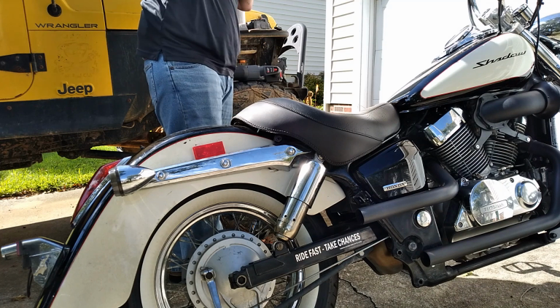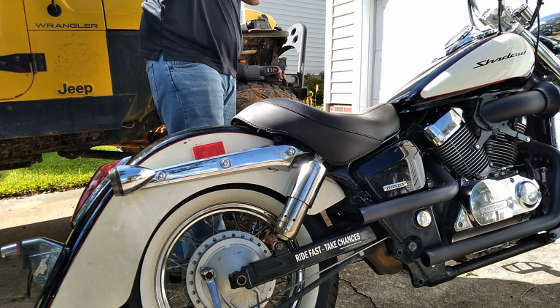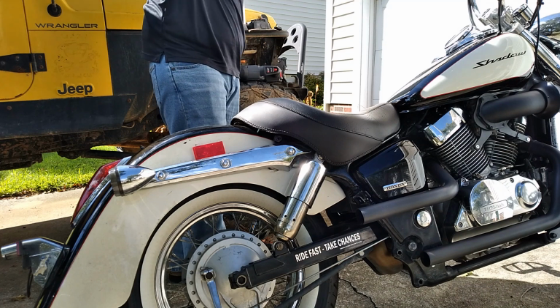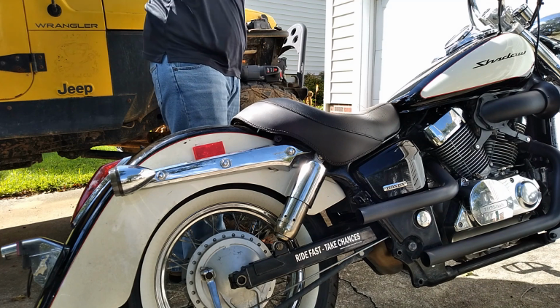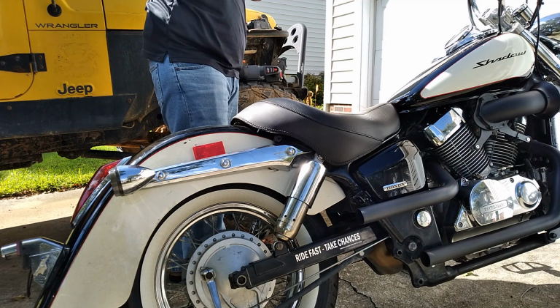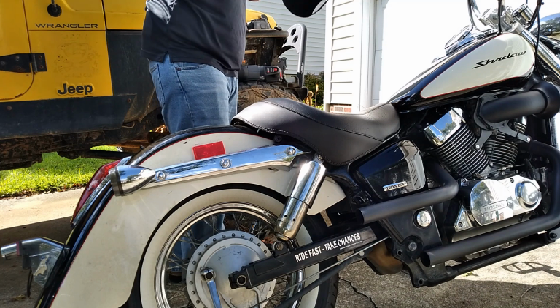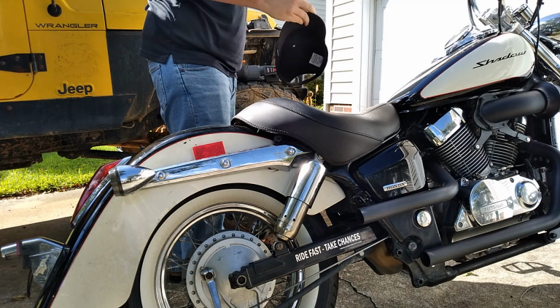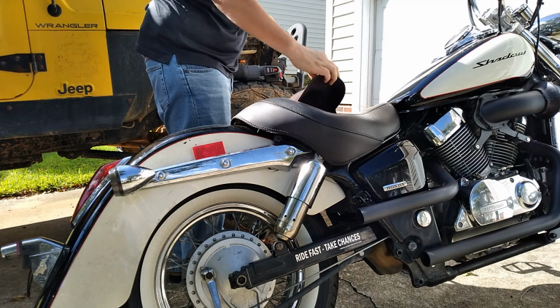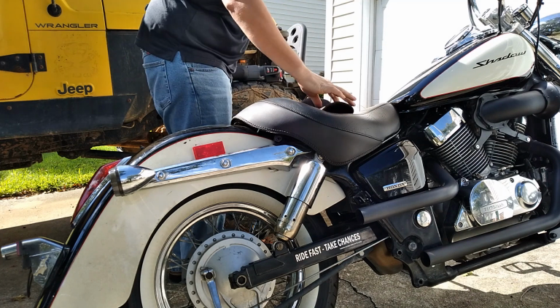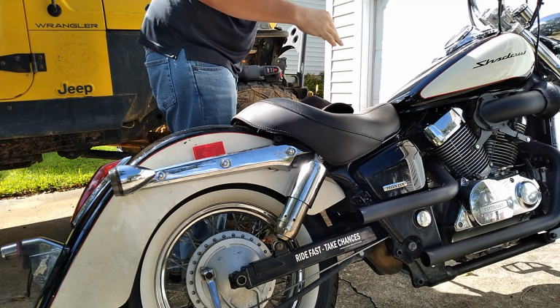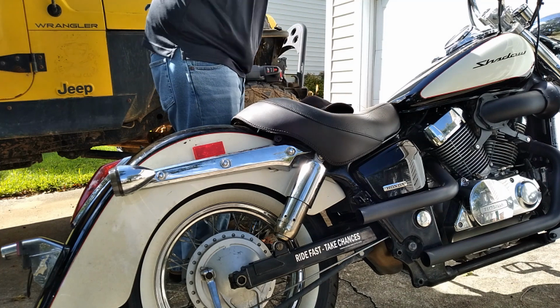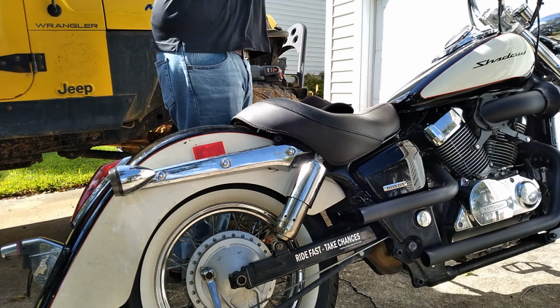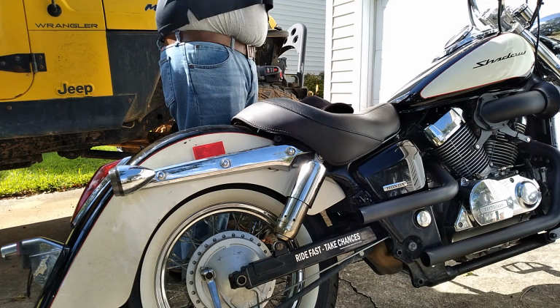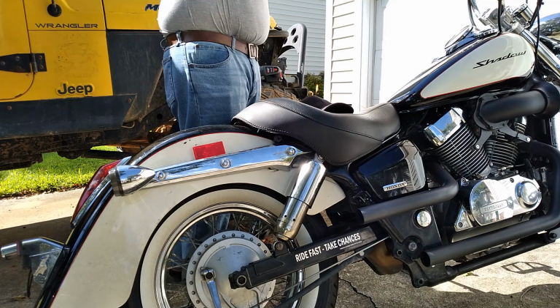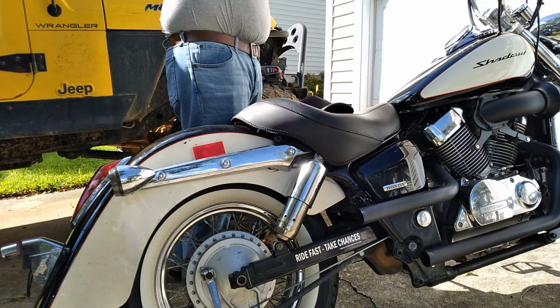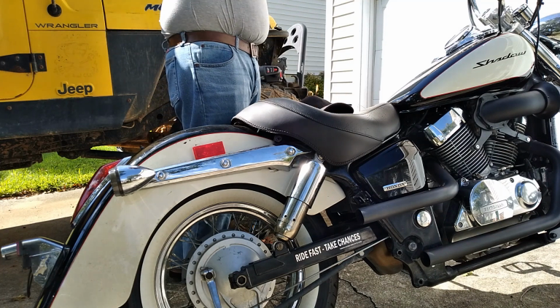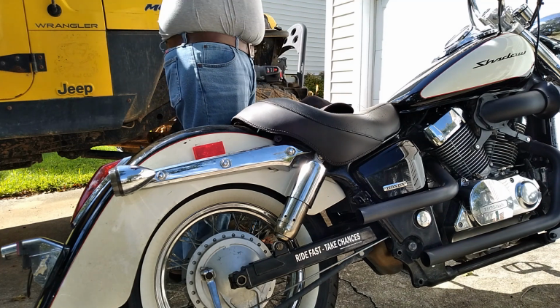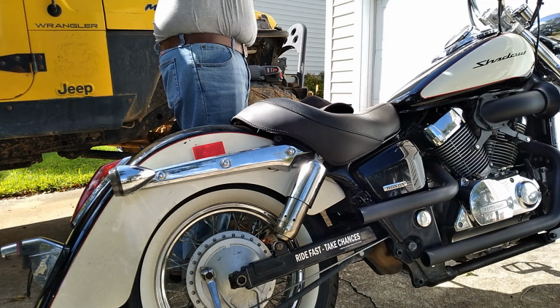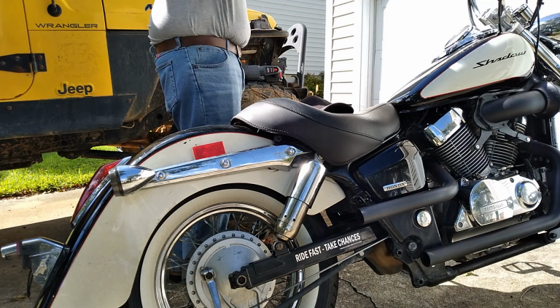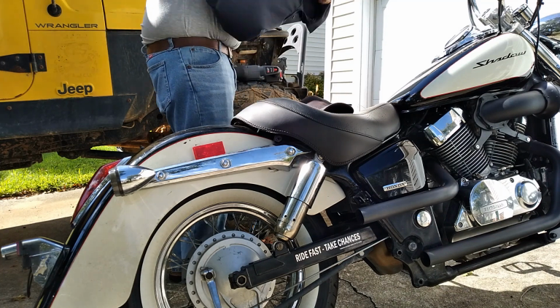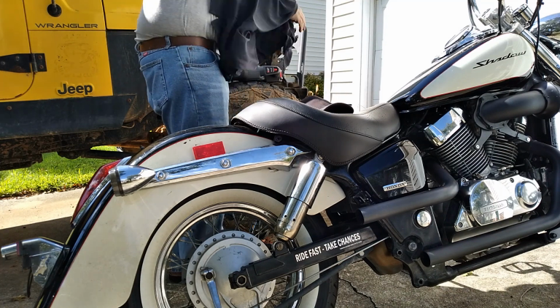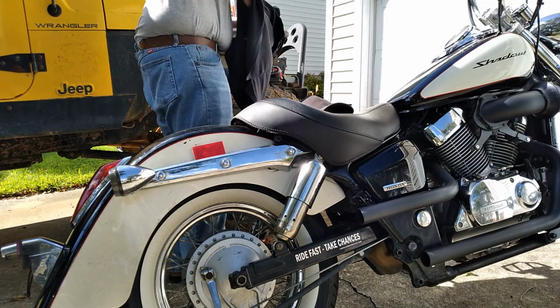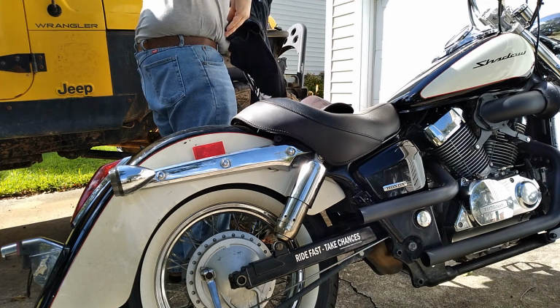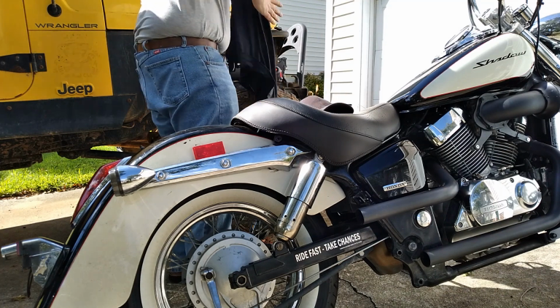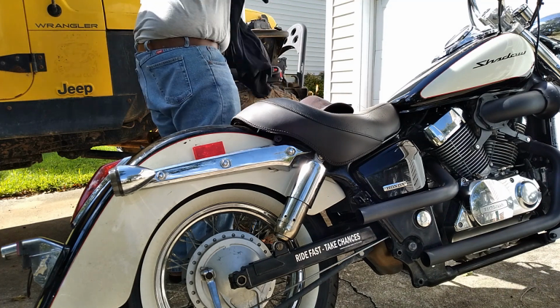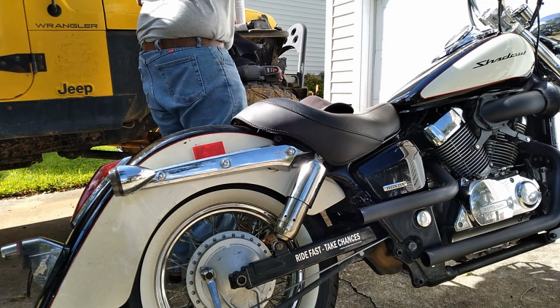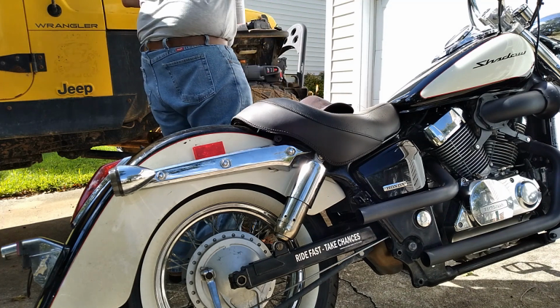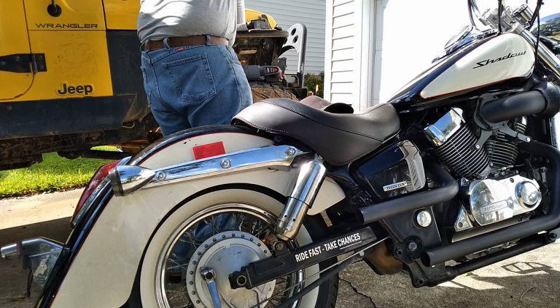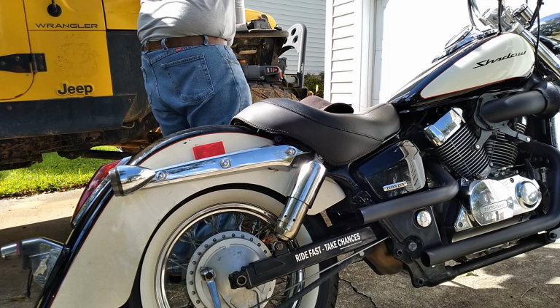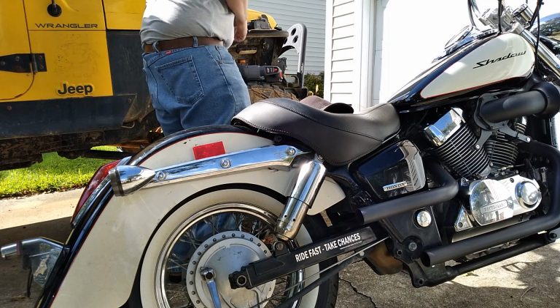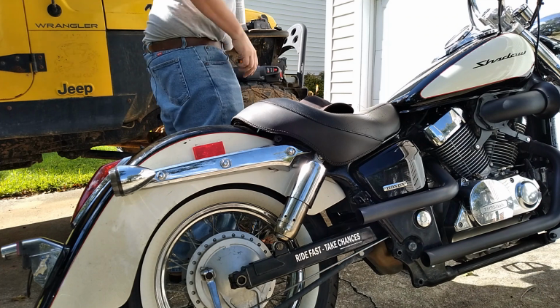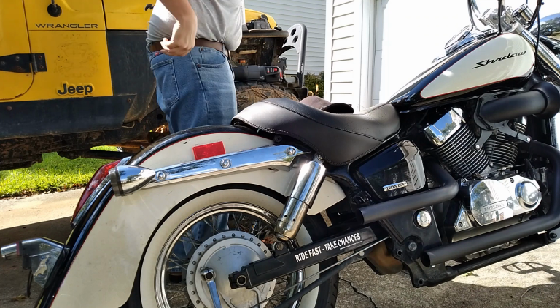I also realized that I was working outside in the sun with a black shirt on. Don't stare at my gut, guys.